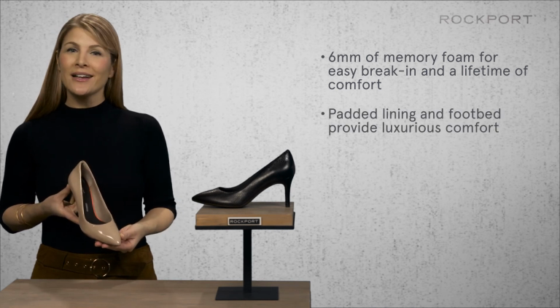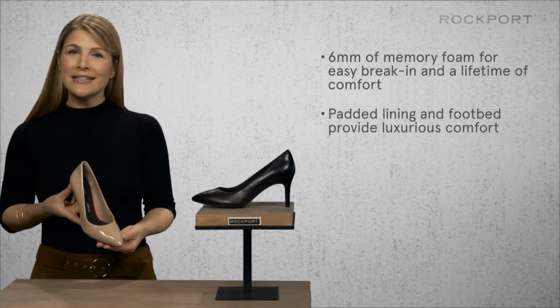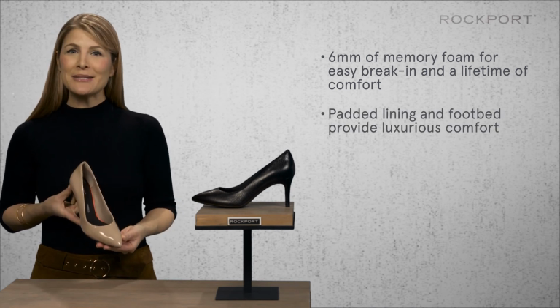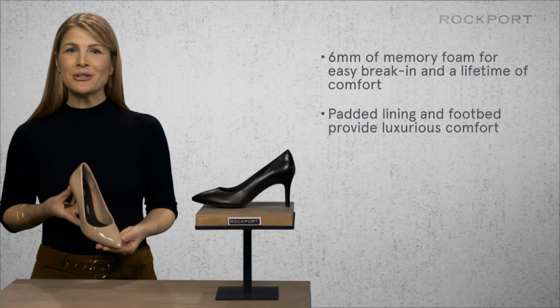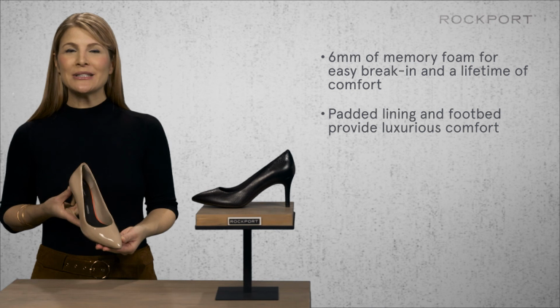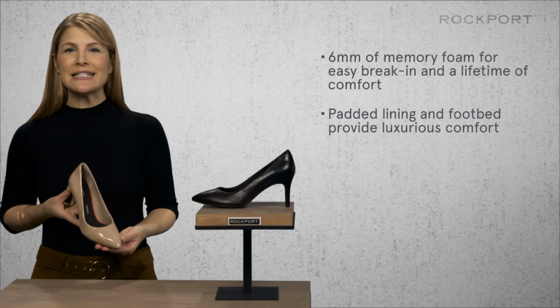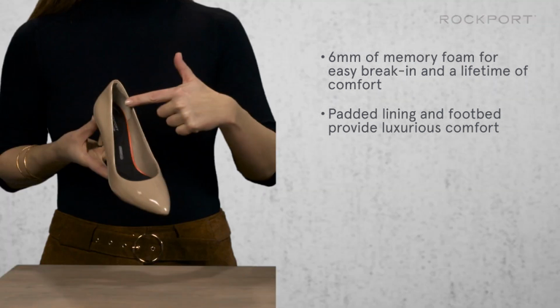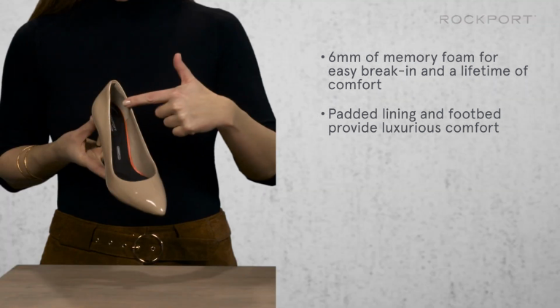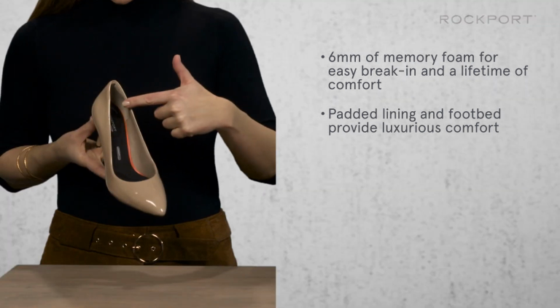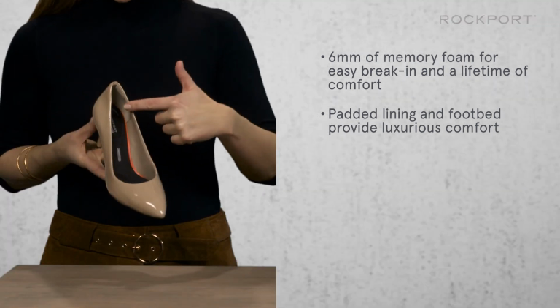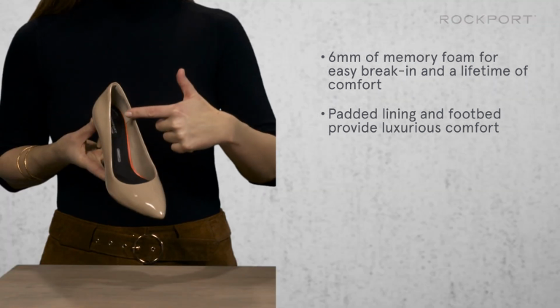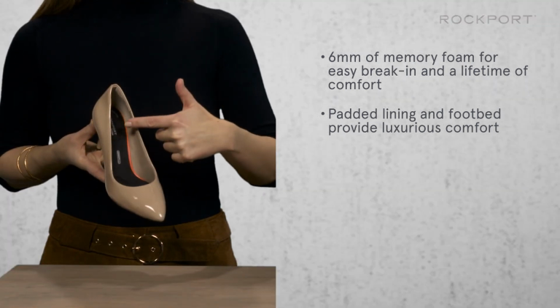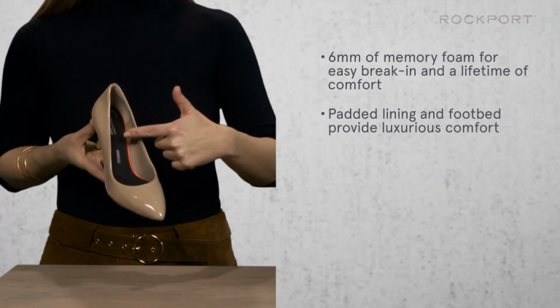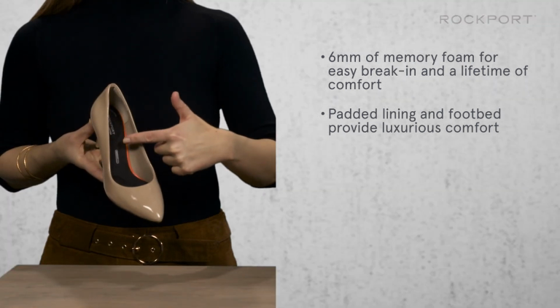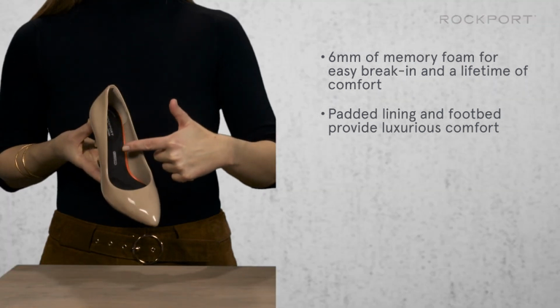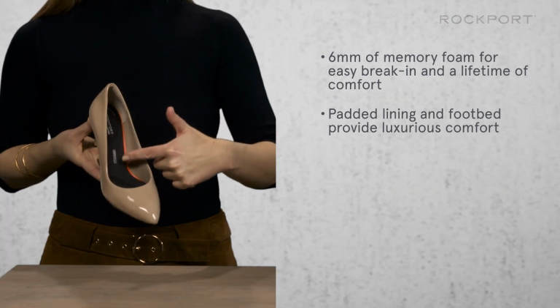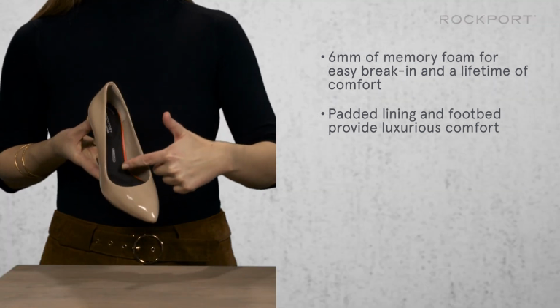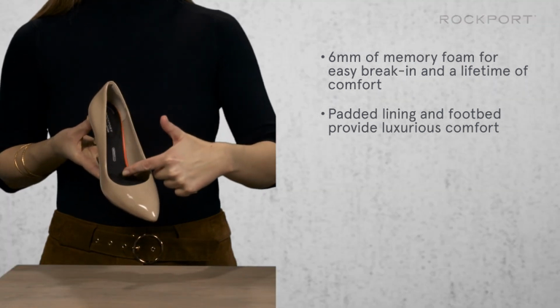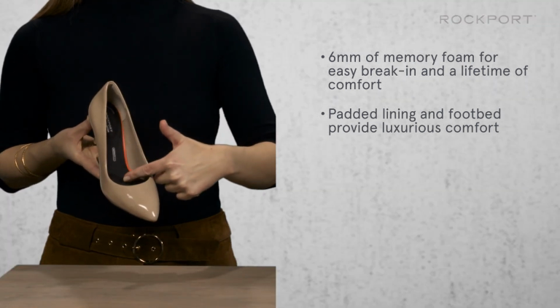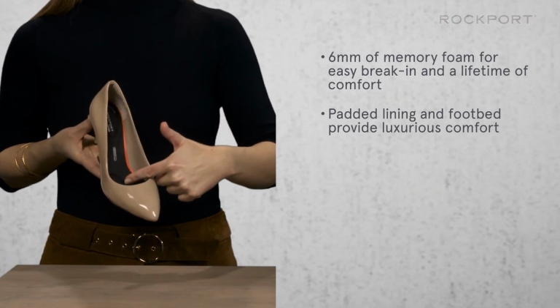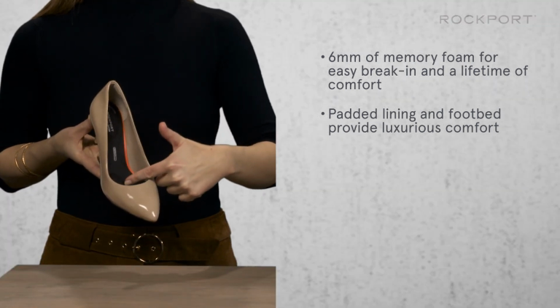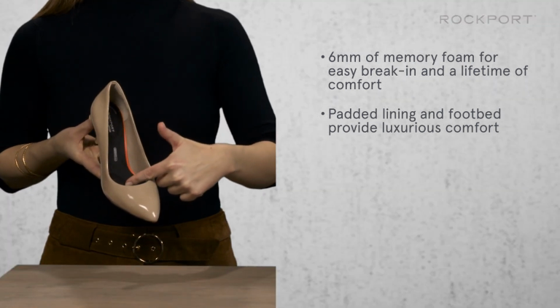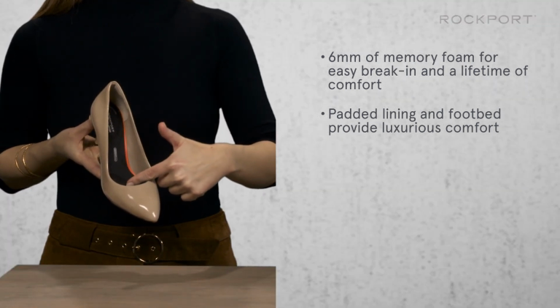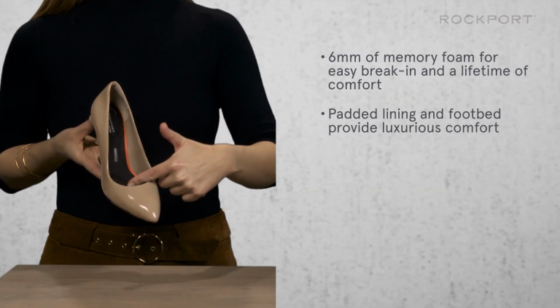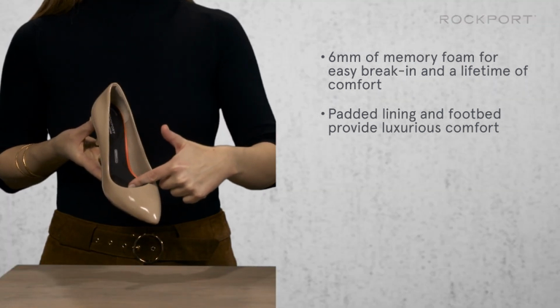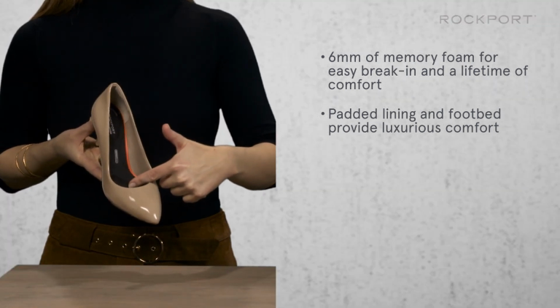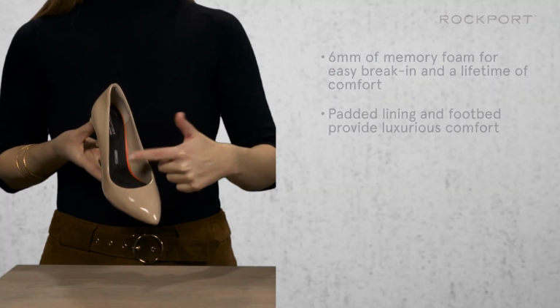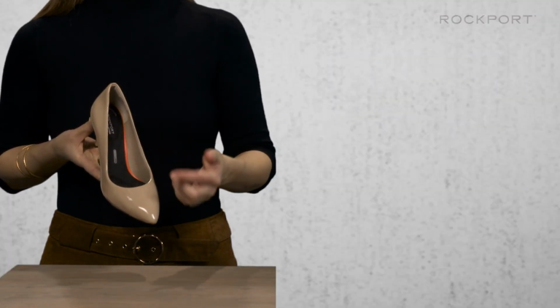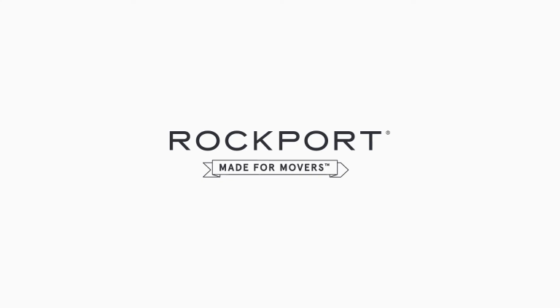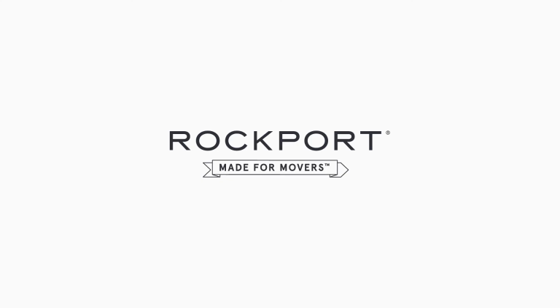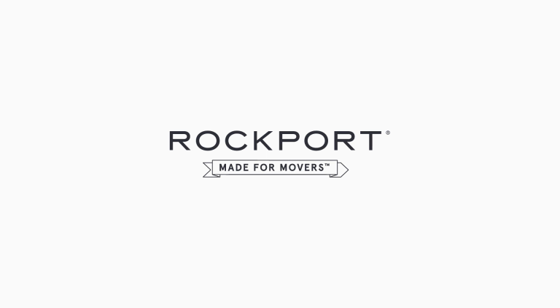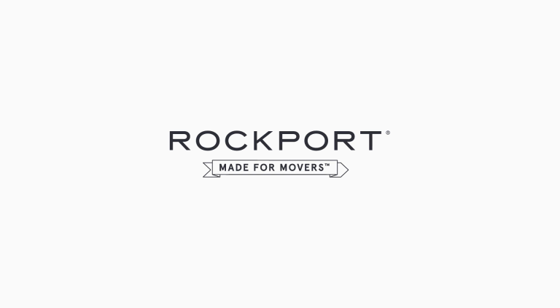Last but not least, it's the extra pad retention foam footbed that creates an amazing comfort experience.